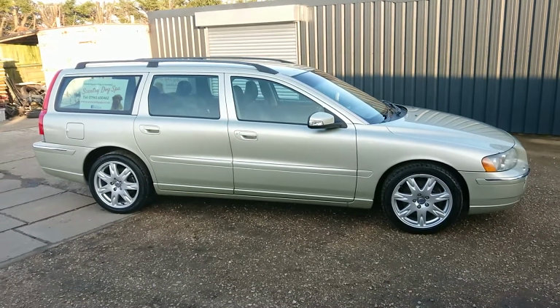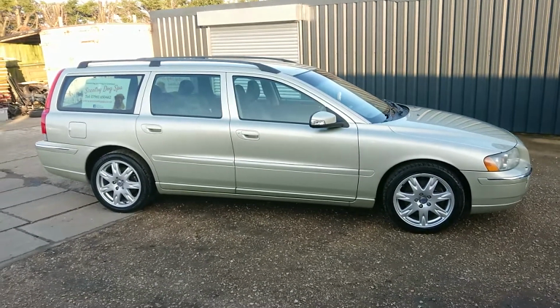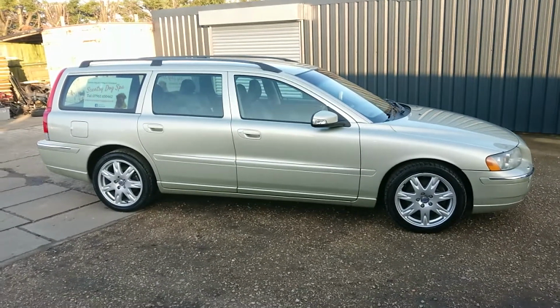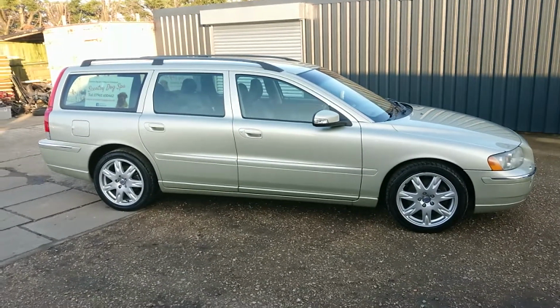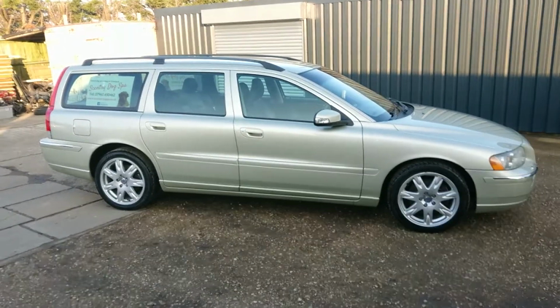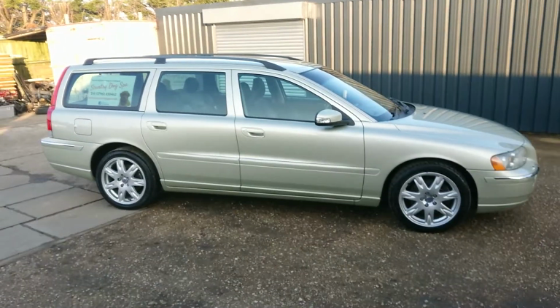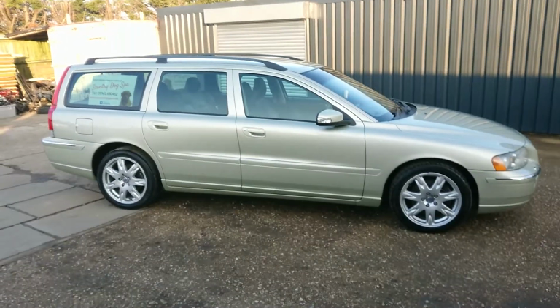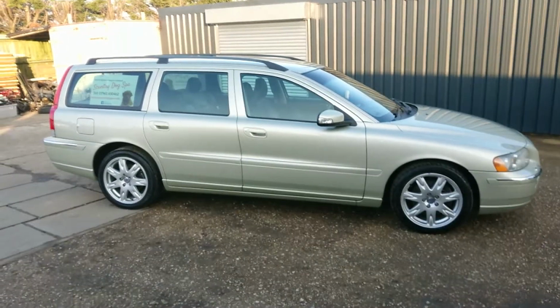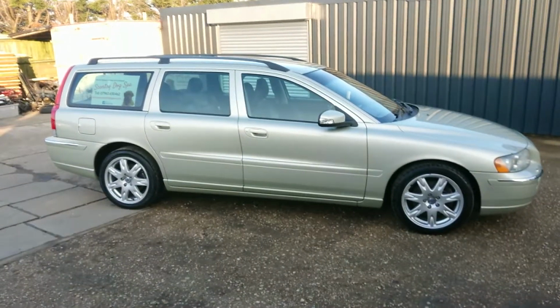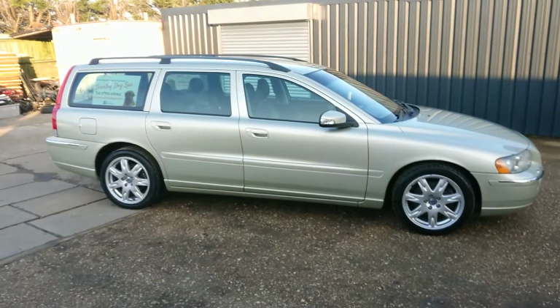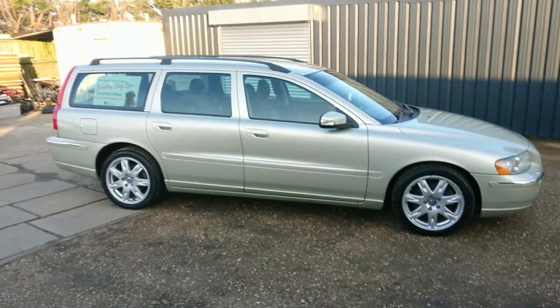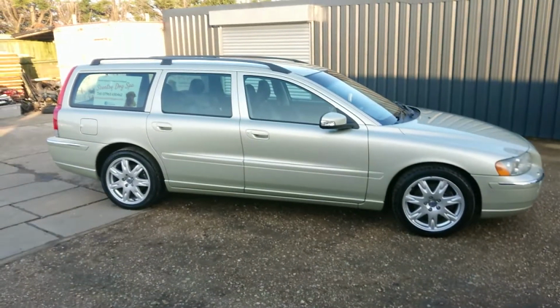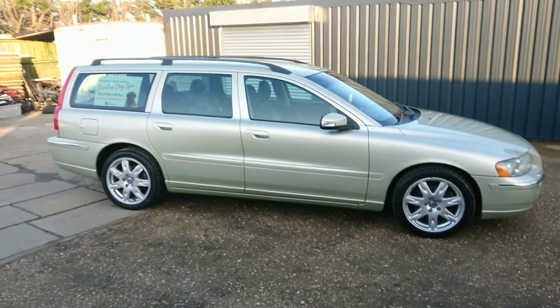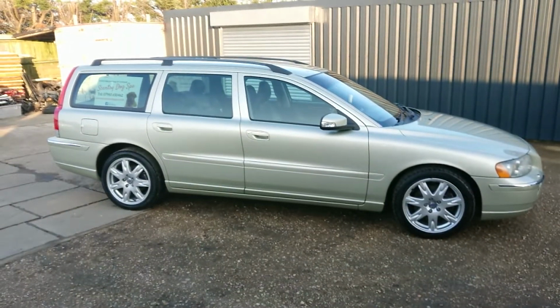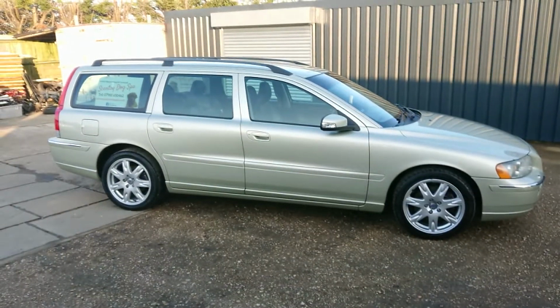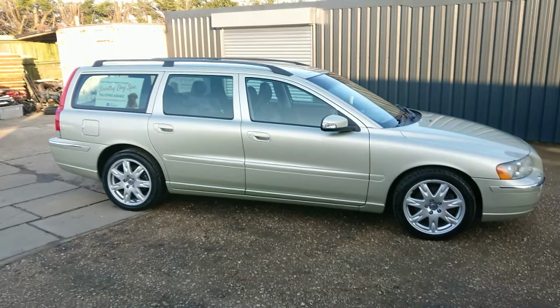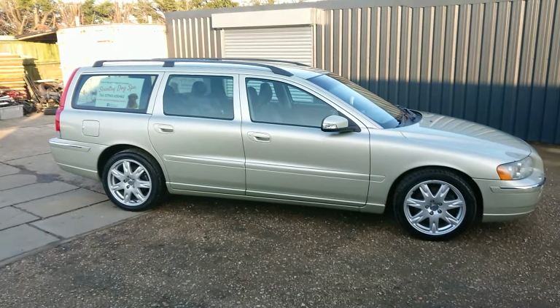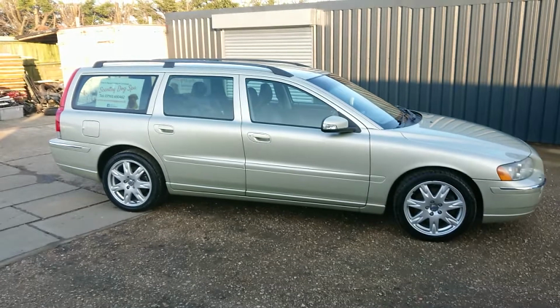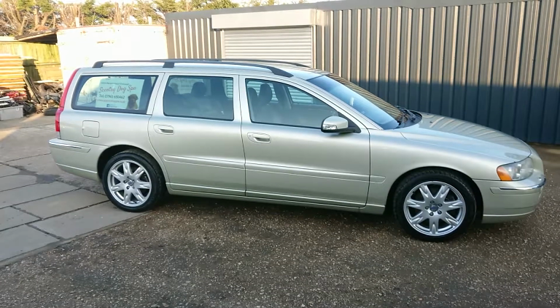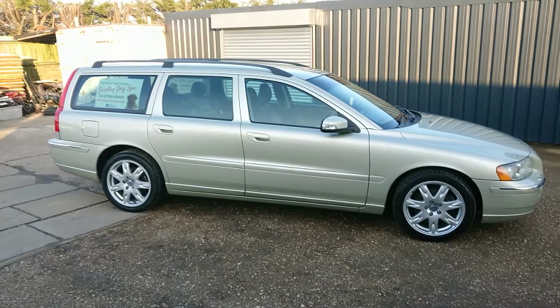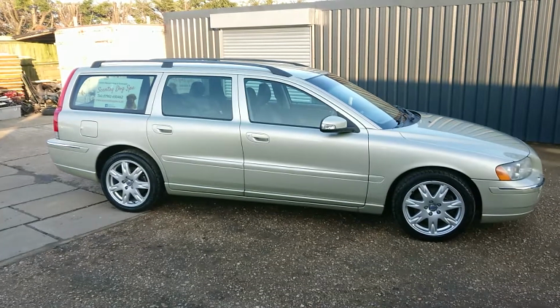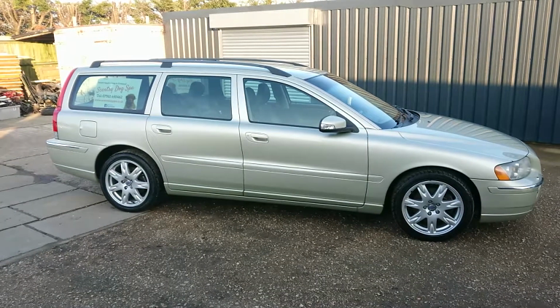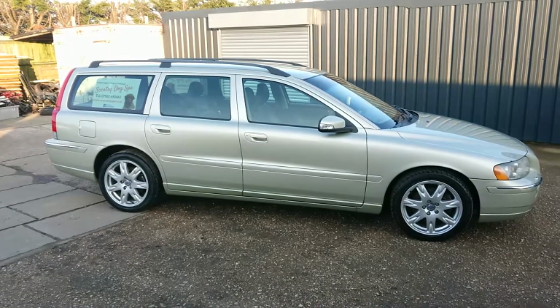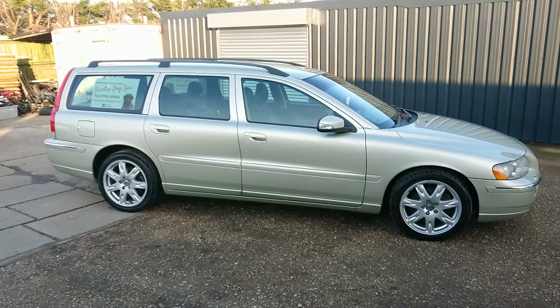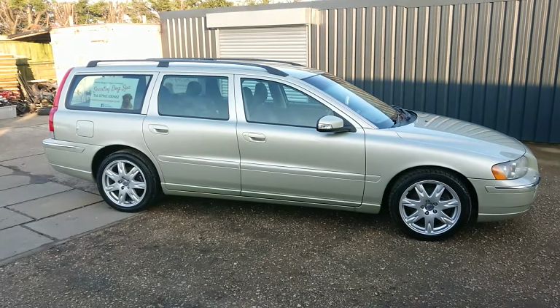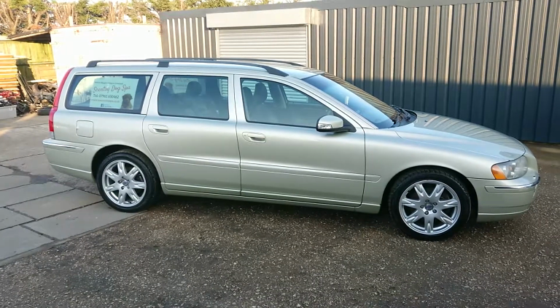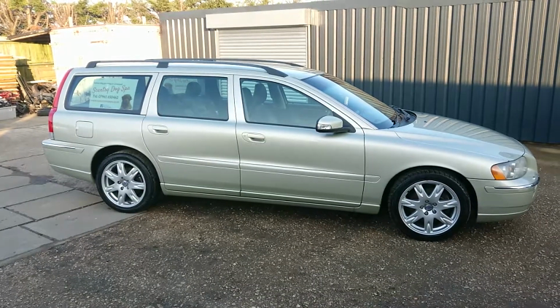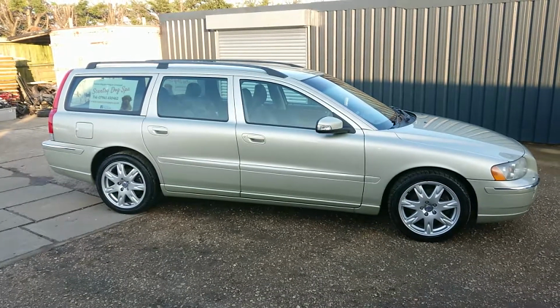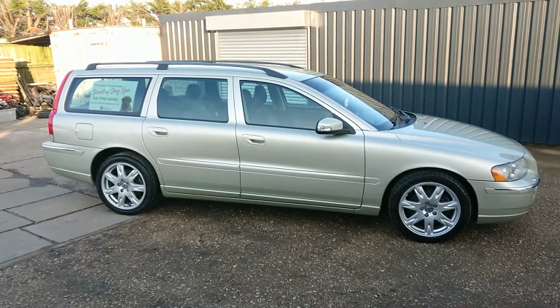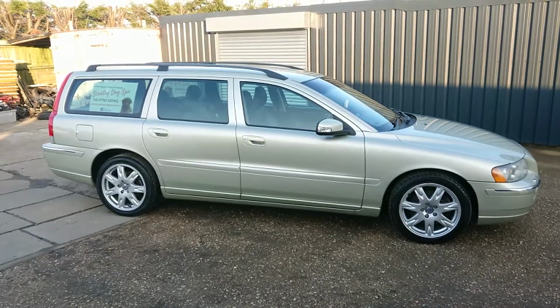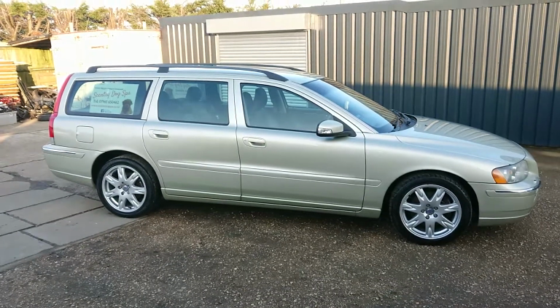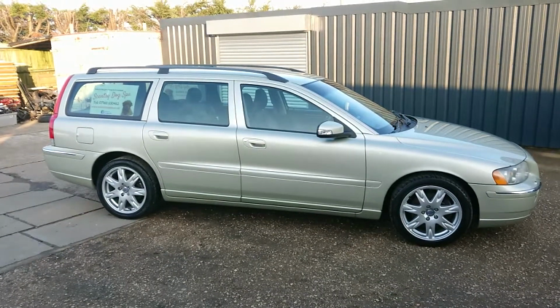I'd like to think the owner's going to be quite pleased when he sees his vehicle. Another shiny vehicle leaves Ultimate Reflections — see you all soon, bye bye for now.